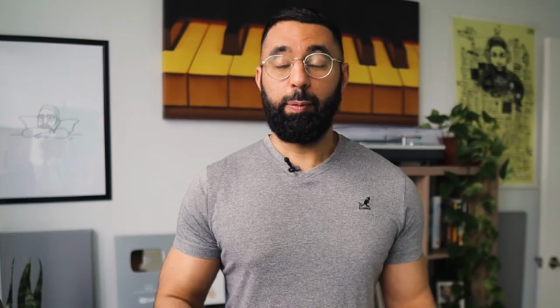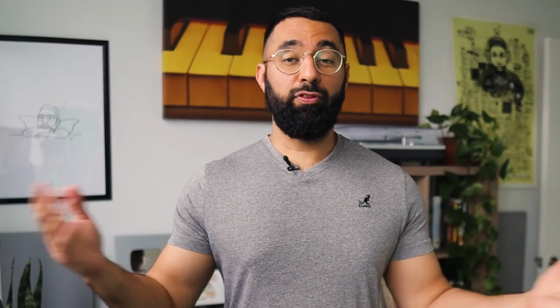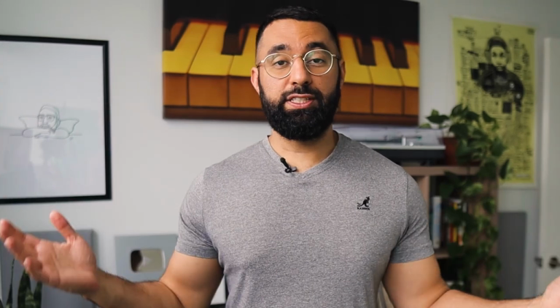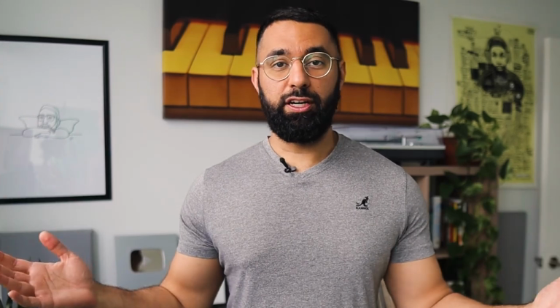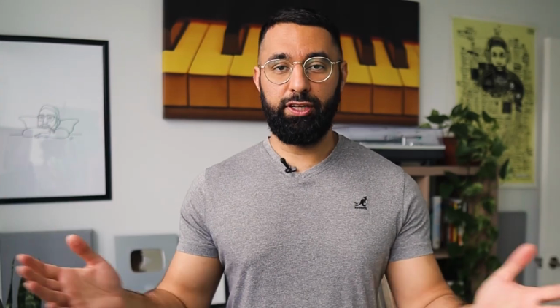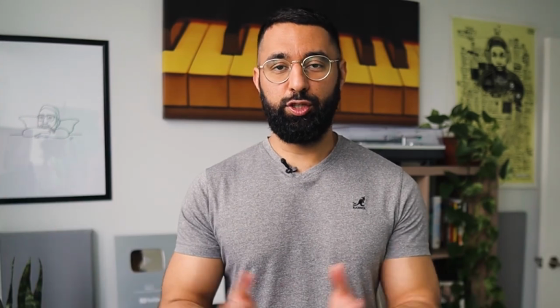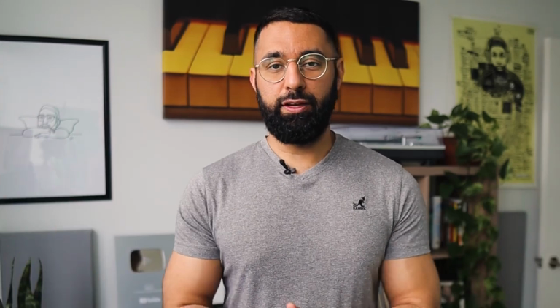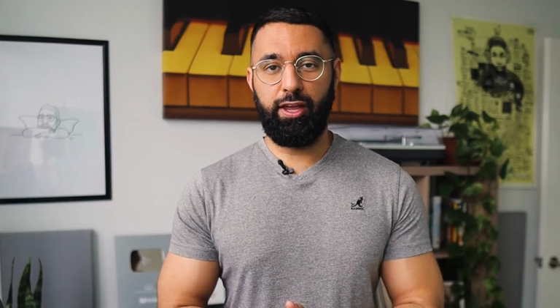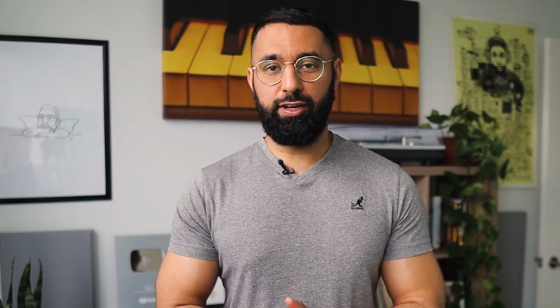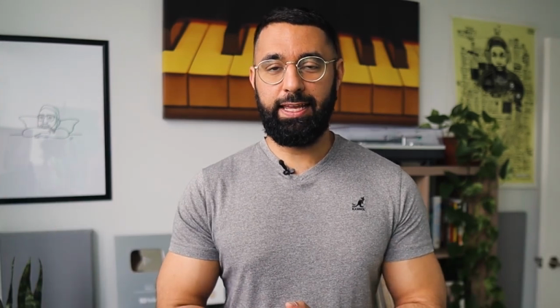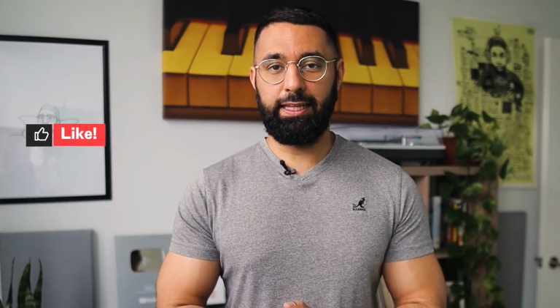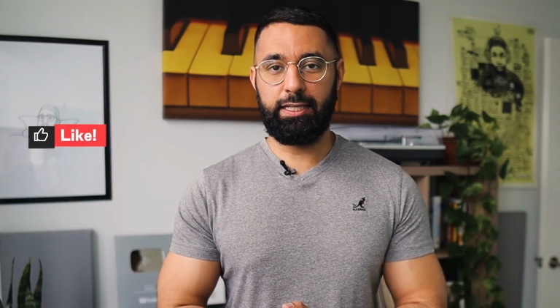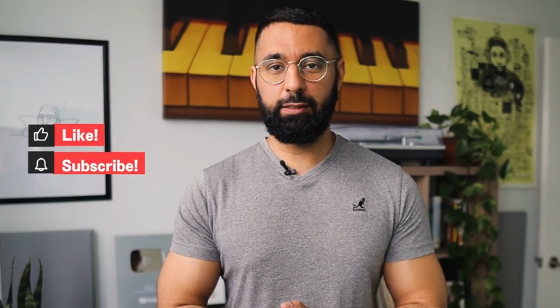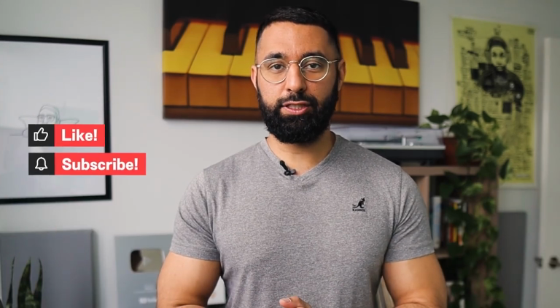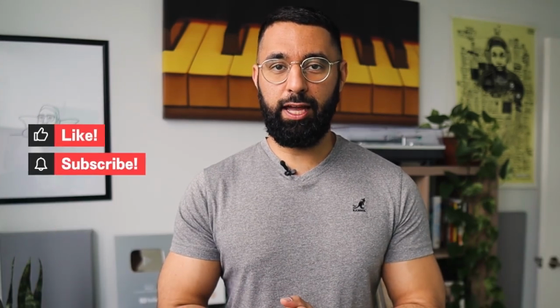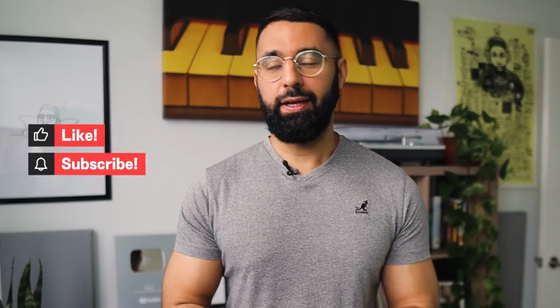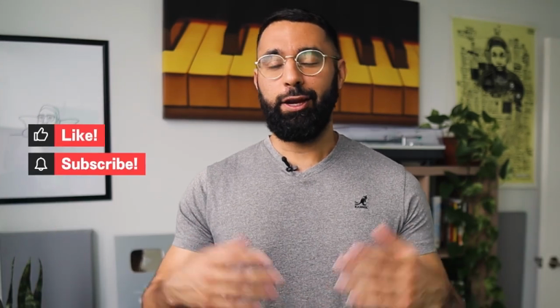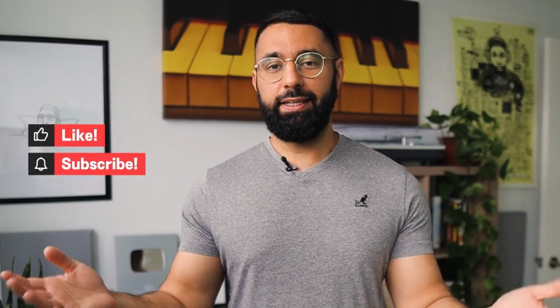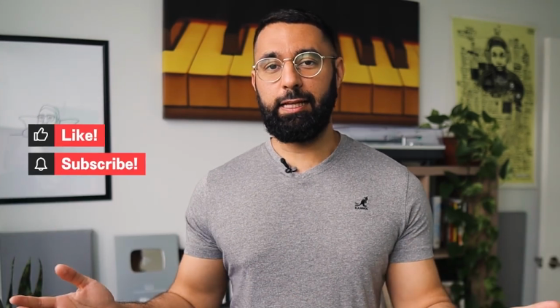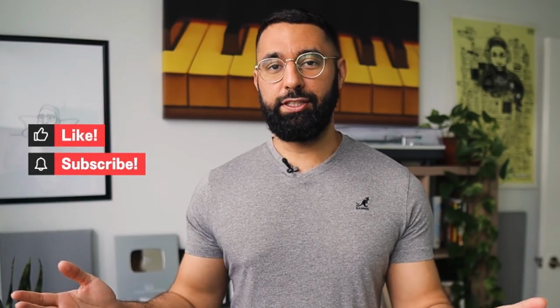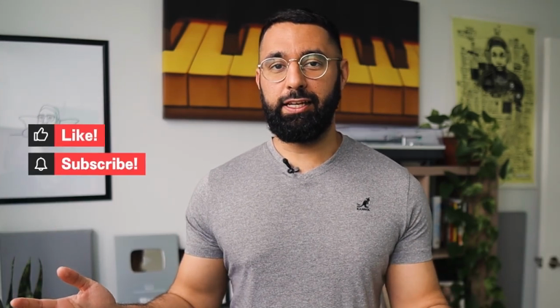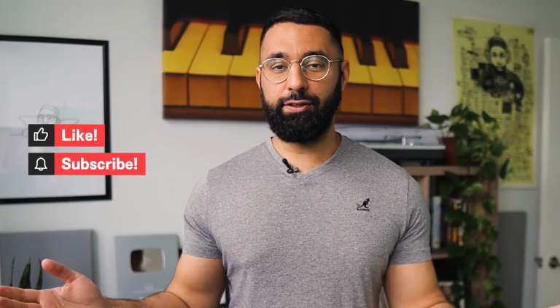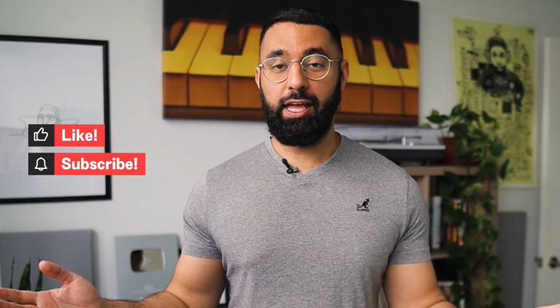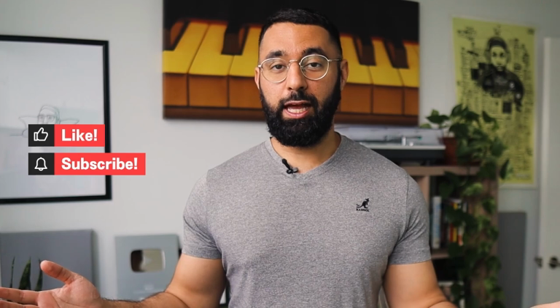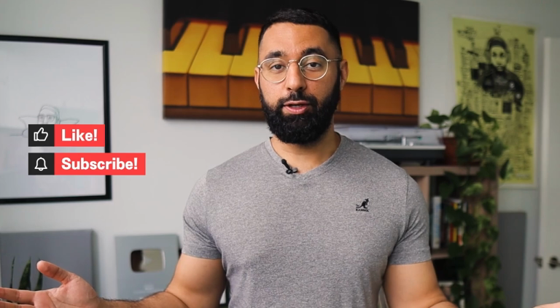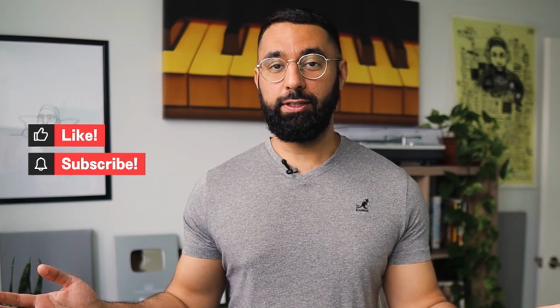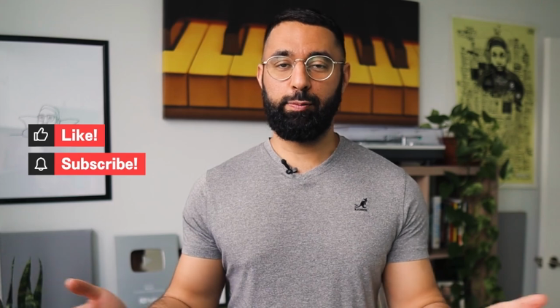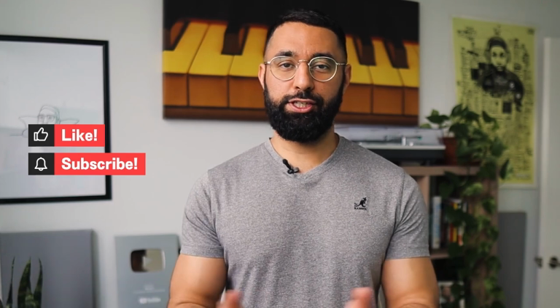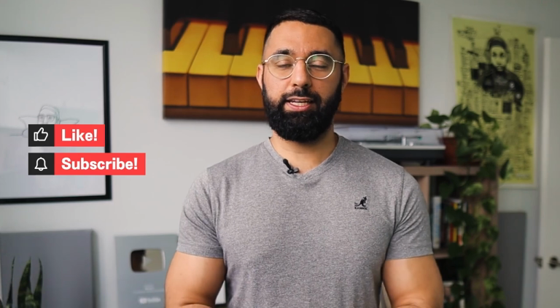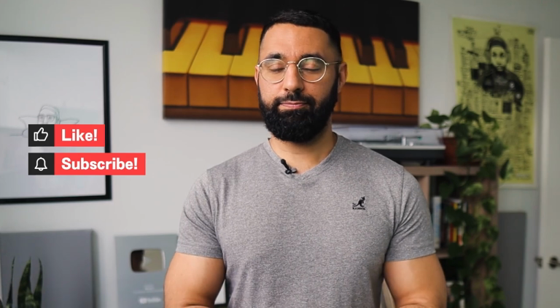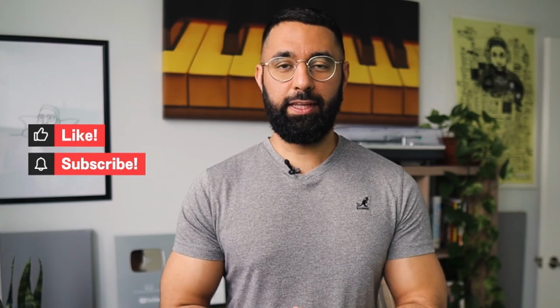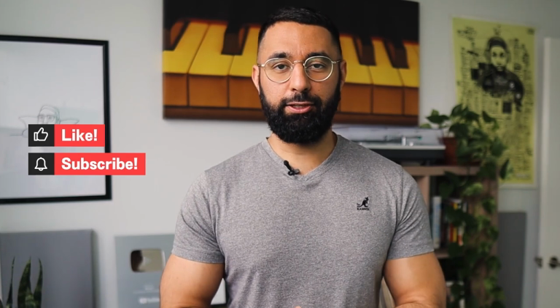But before we start, if you could do me a favor and hit like and subscribe, it really does help my channel out and I would really appreciate it. Thank you.